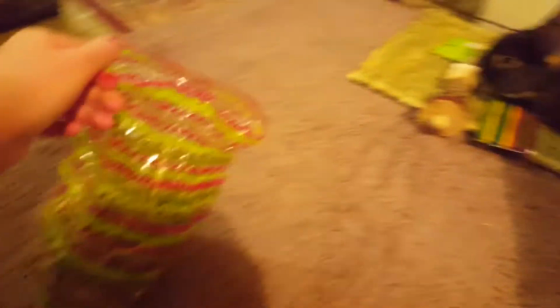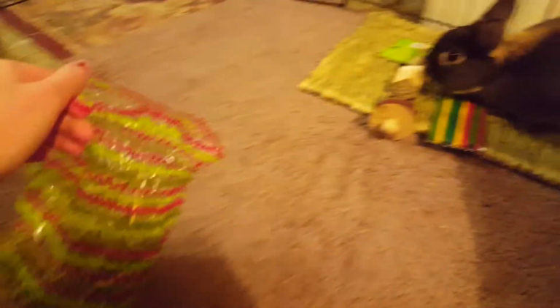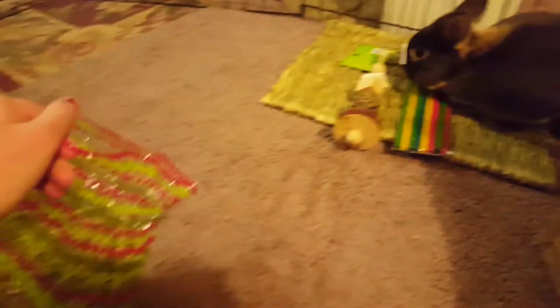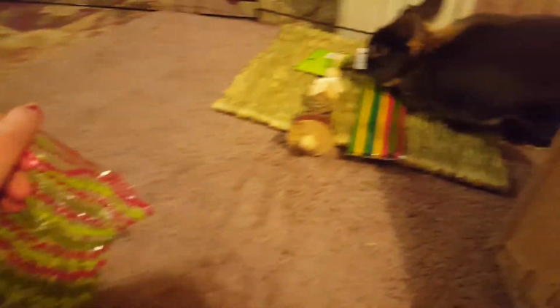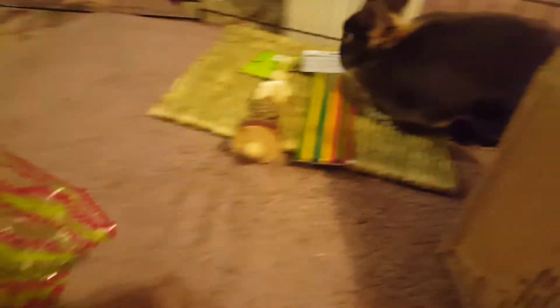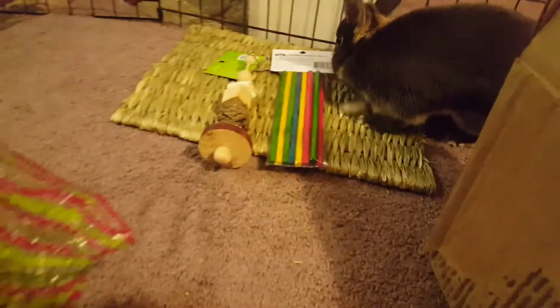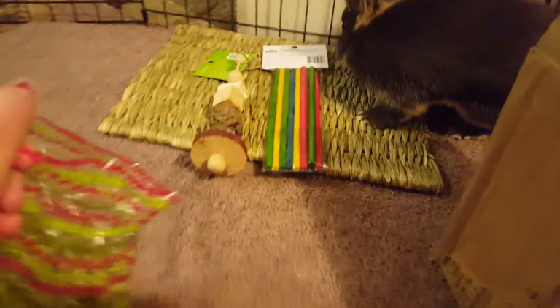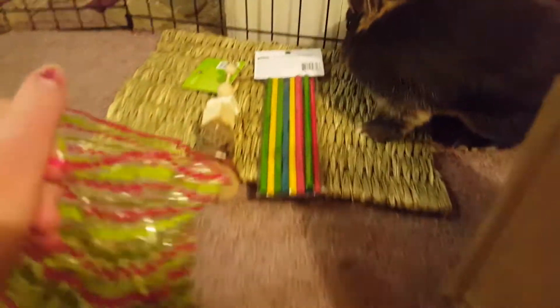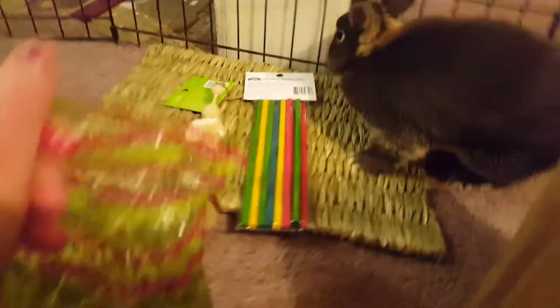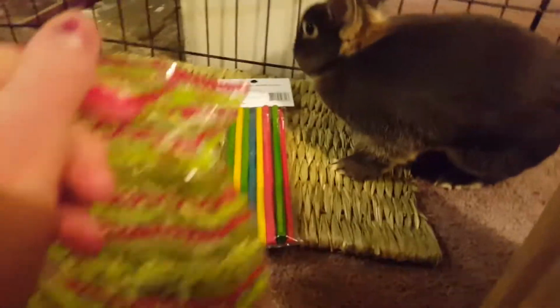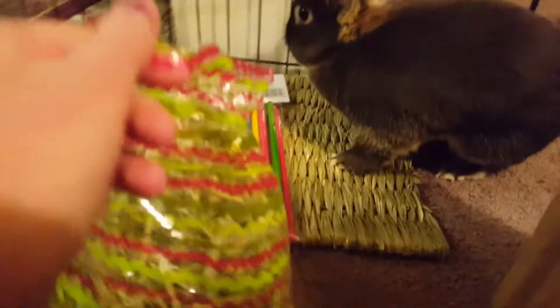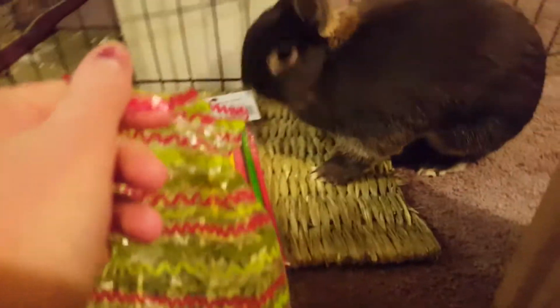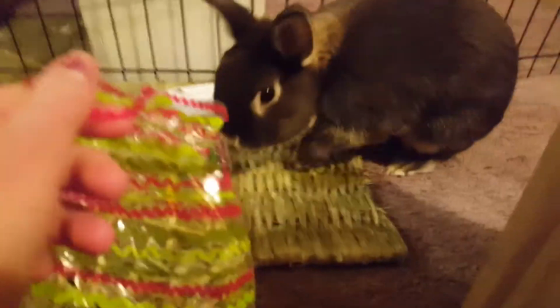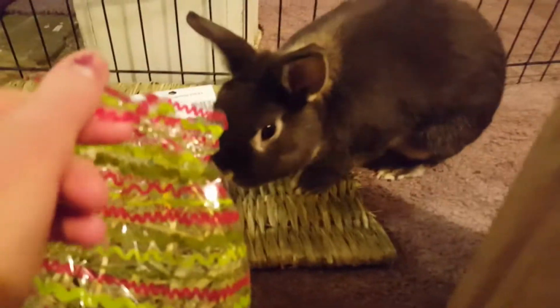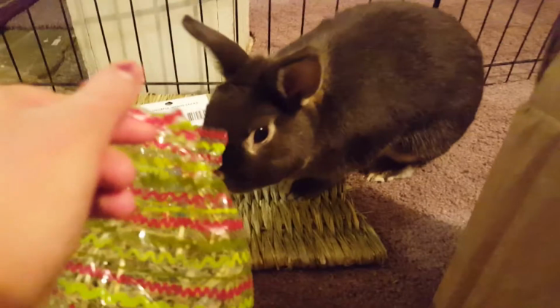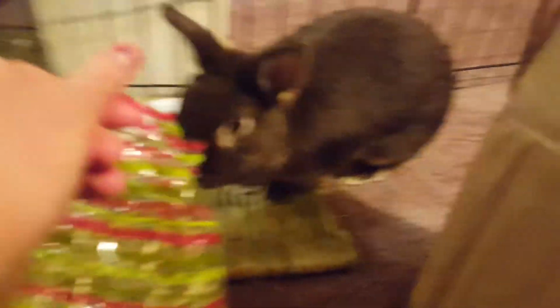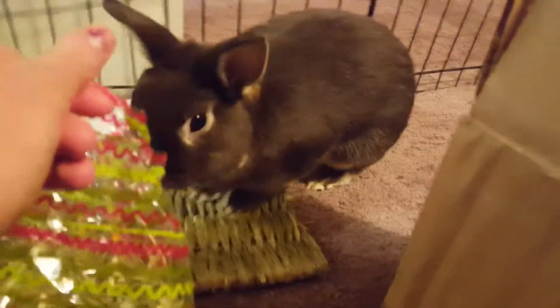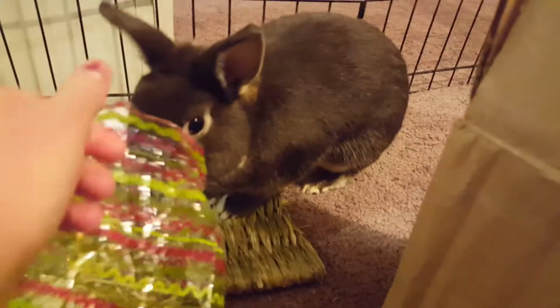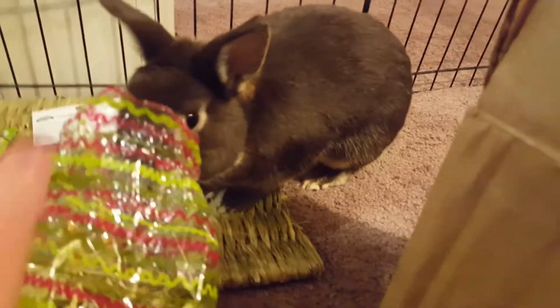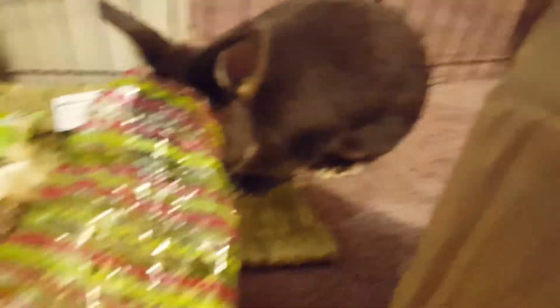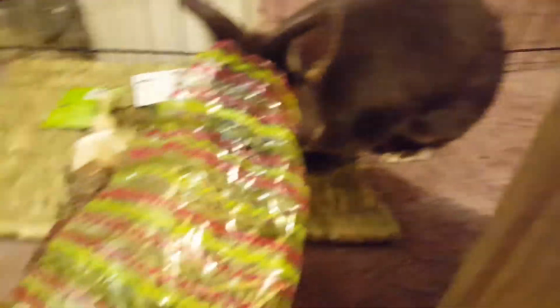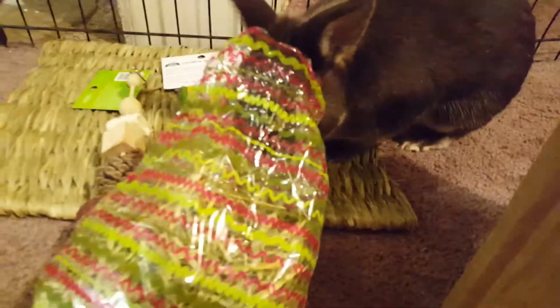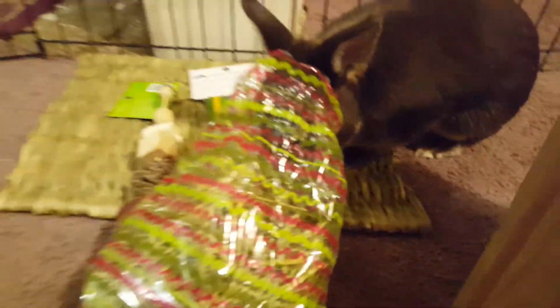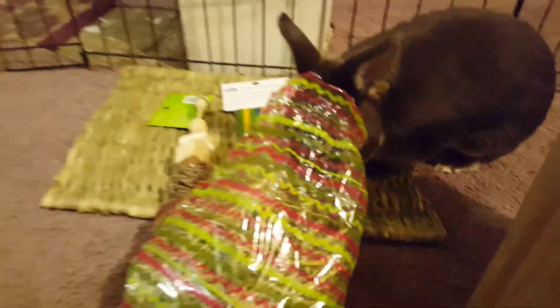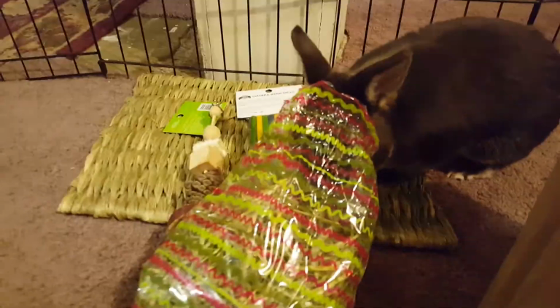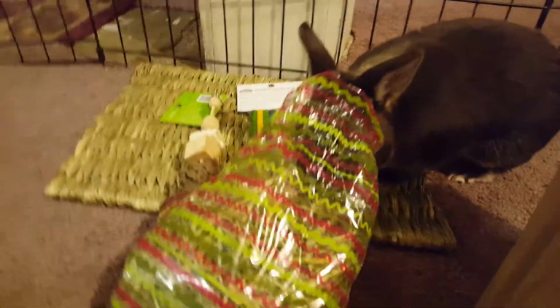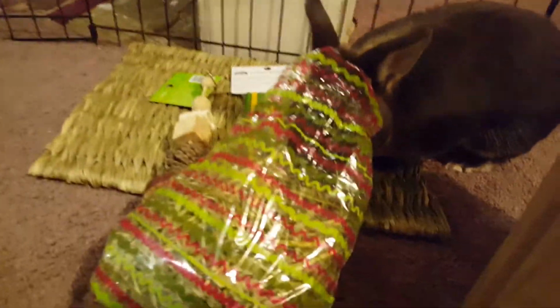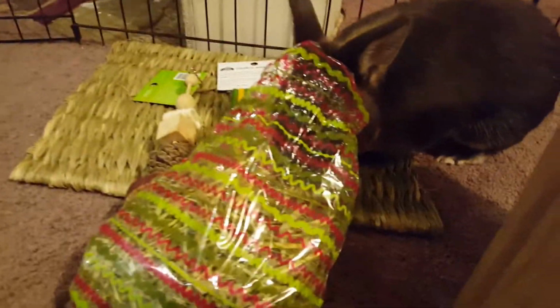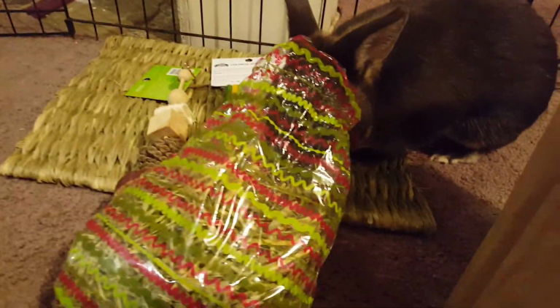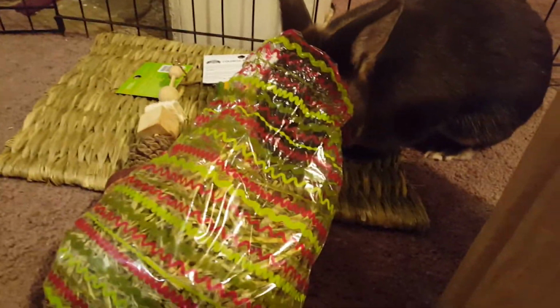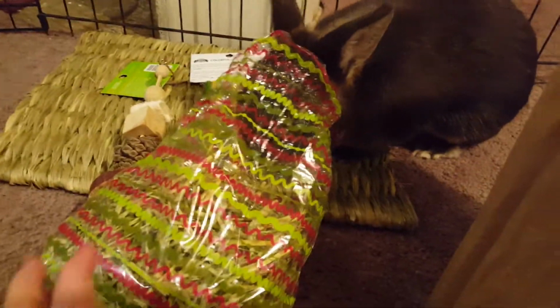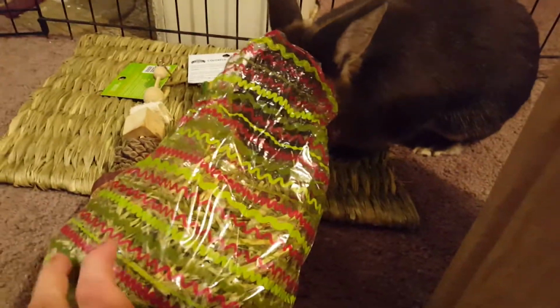Thumper, do you smell this yummy hay? Look at that. Does that smell yummy?